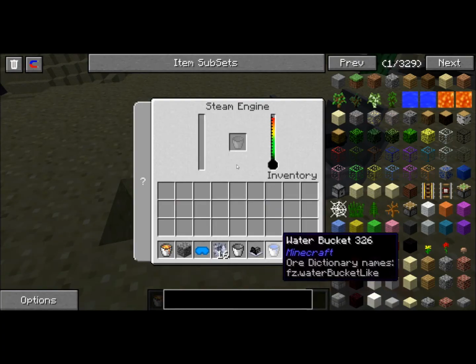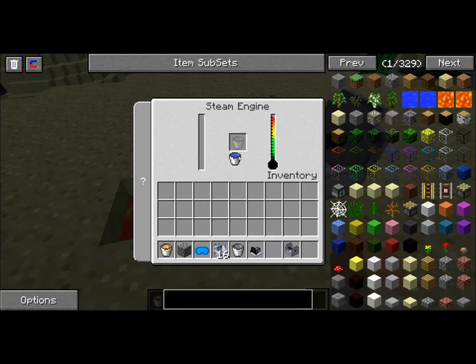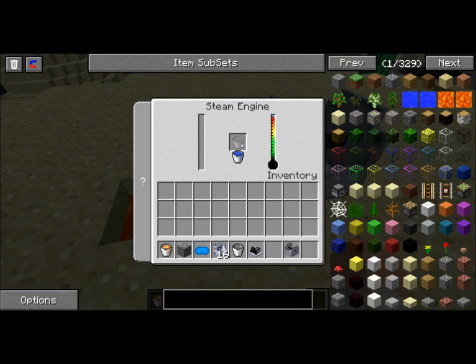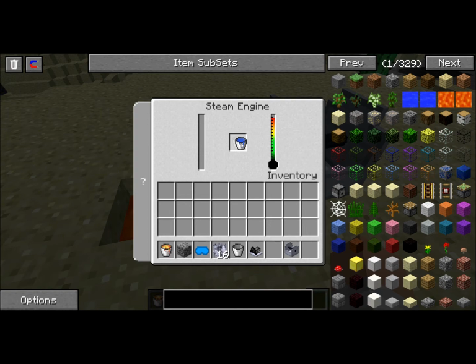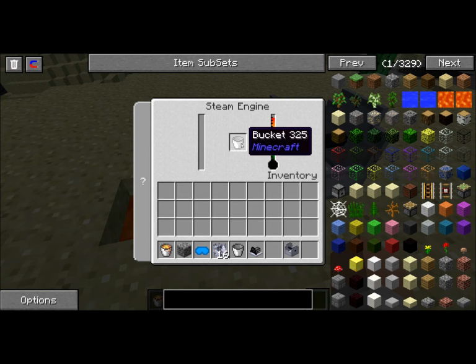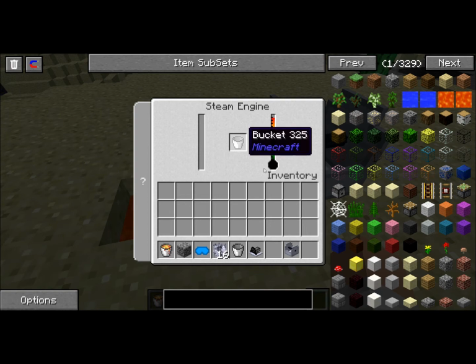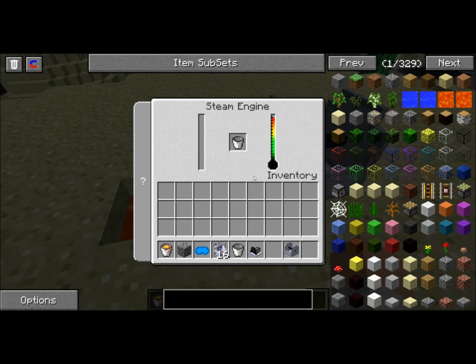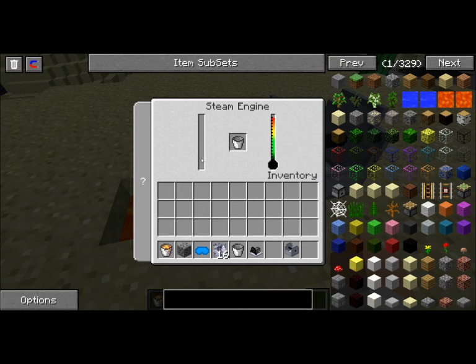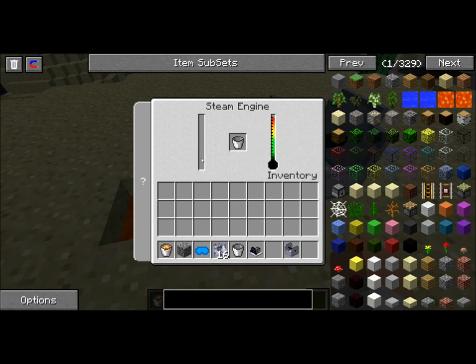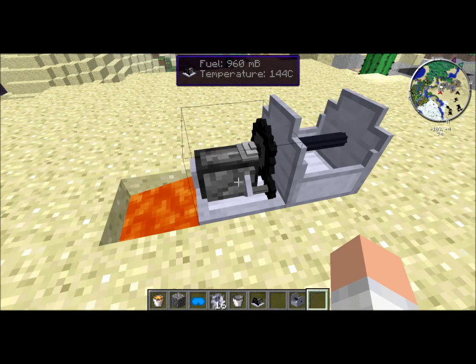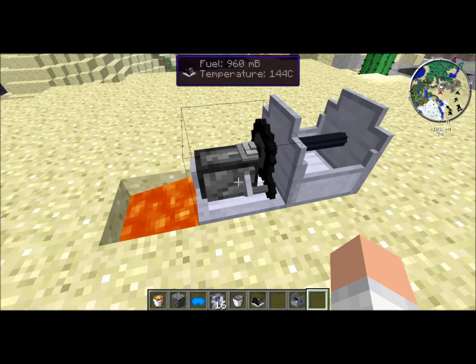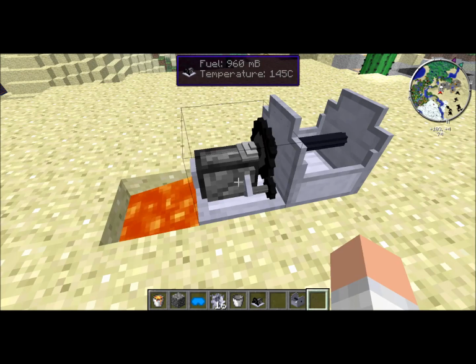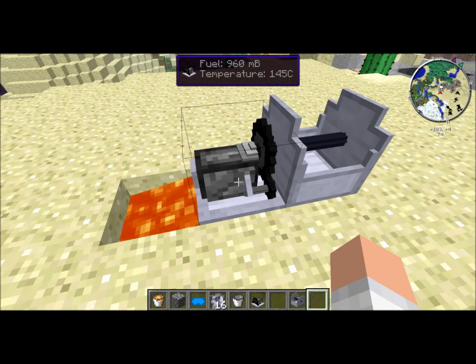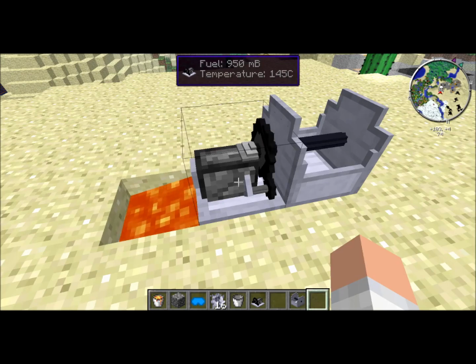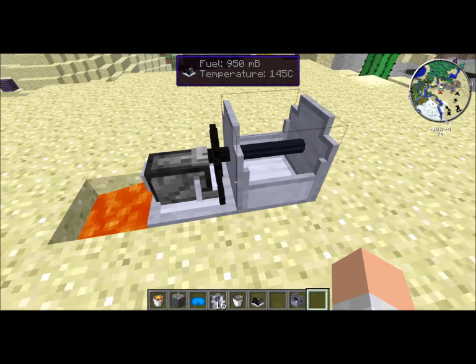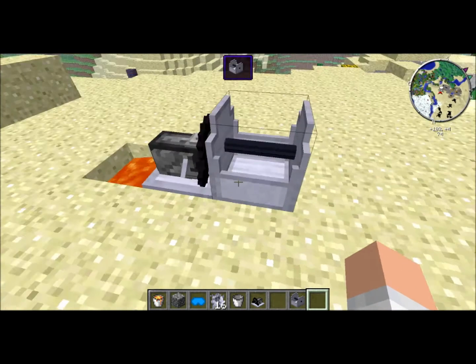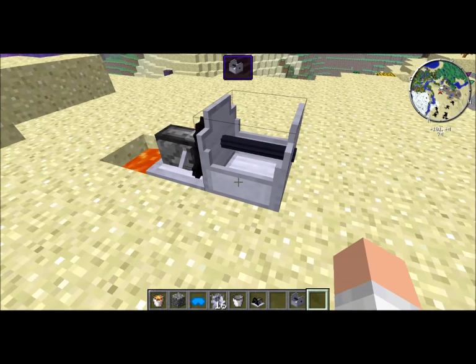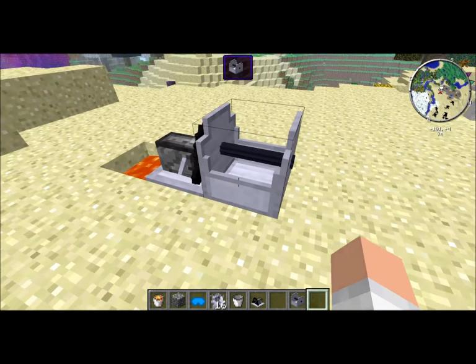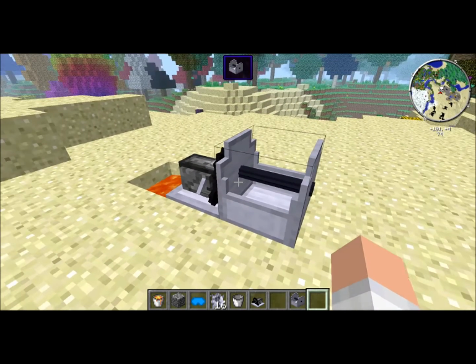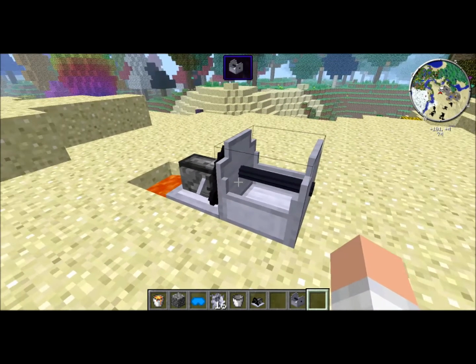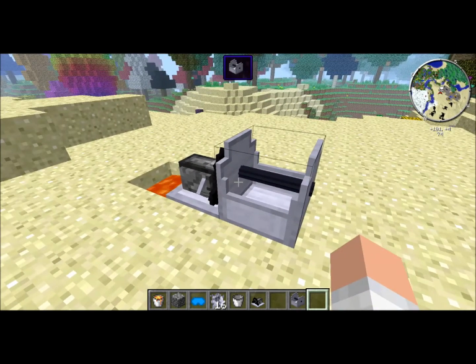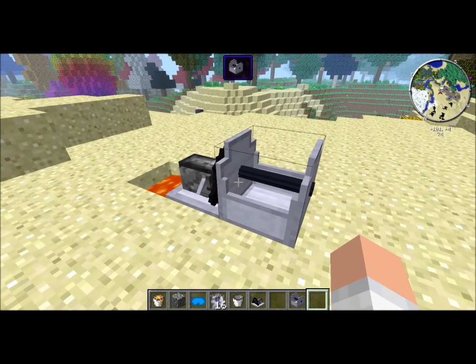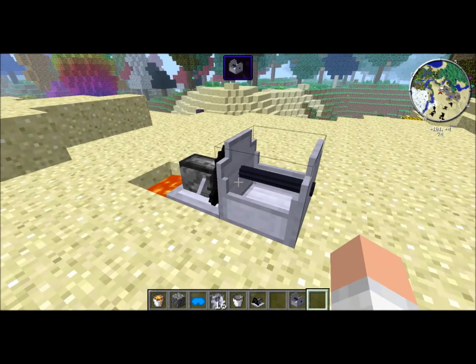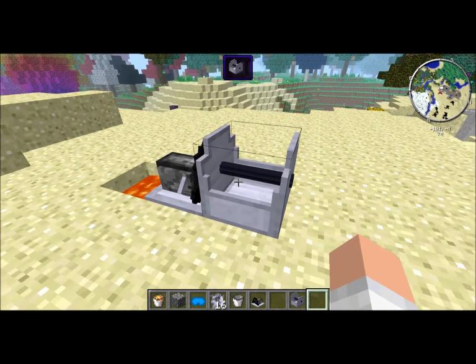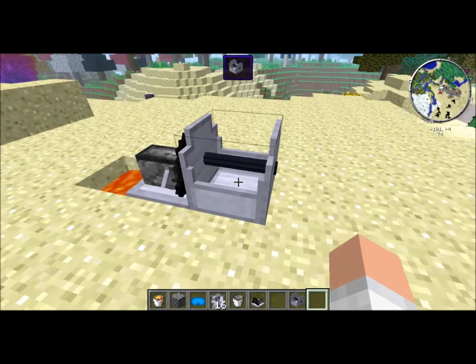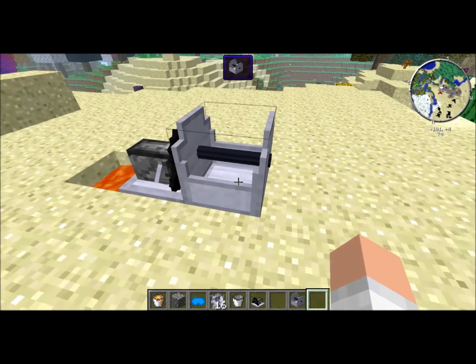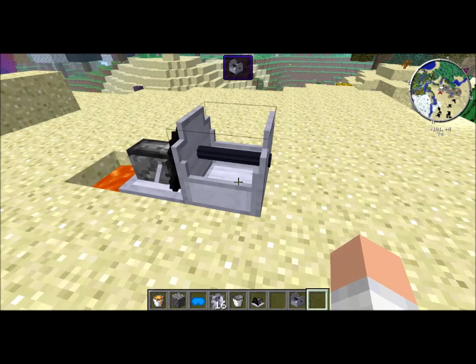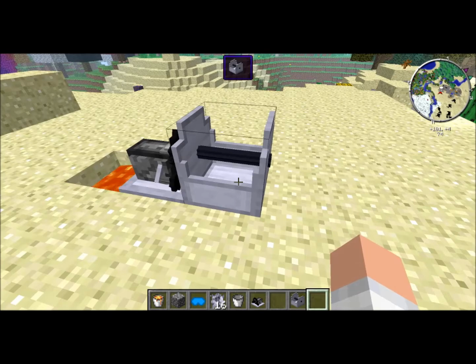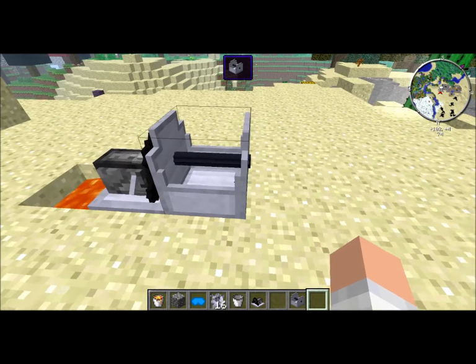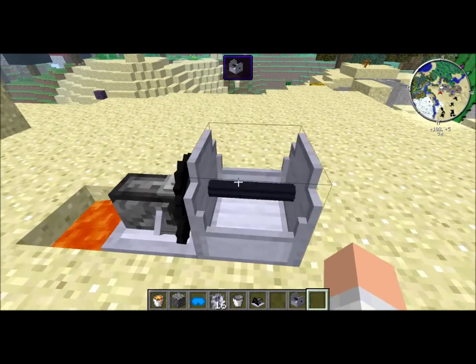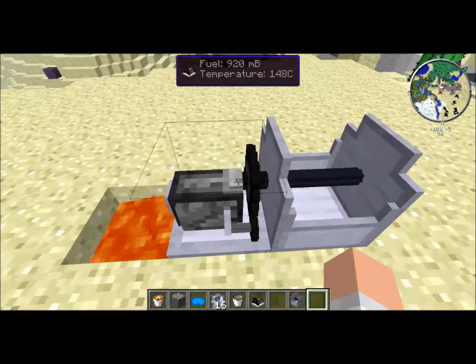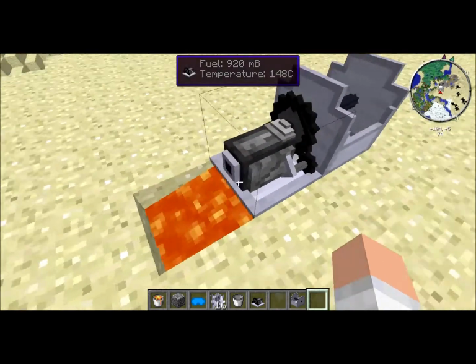When water is added, it'll create steam. It'll spin and can be used to power any of your projects.